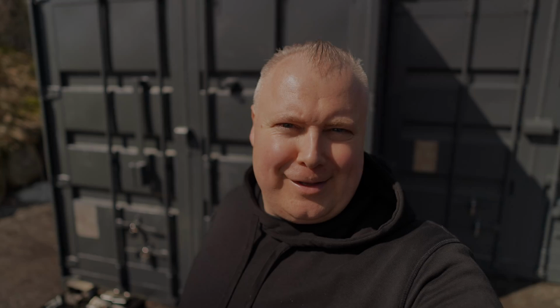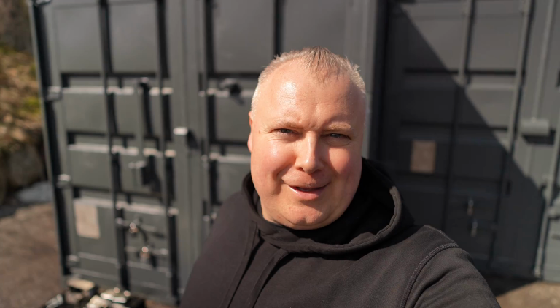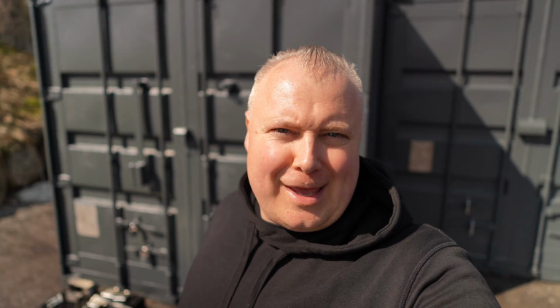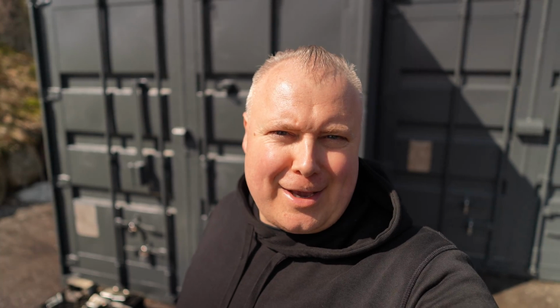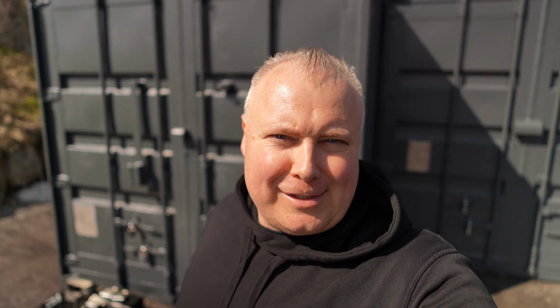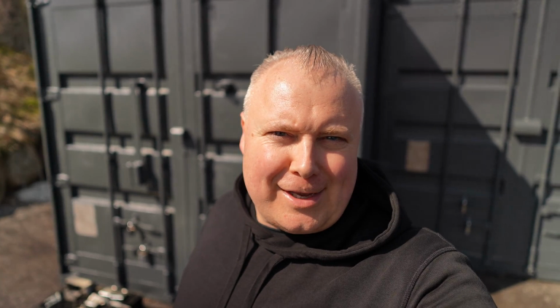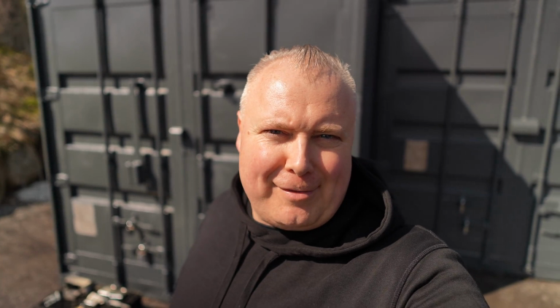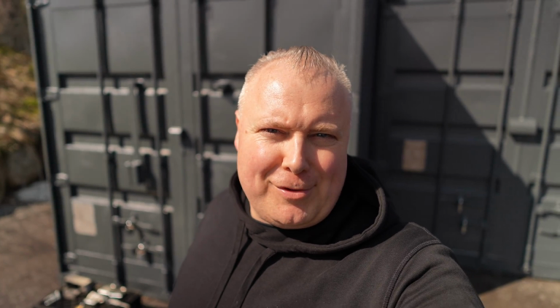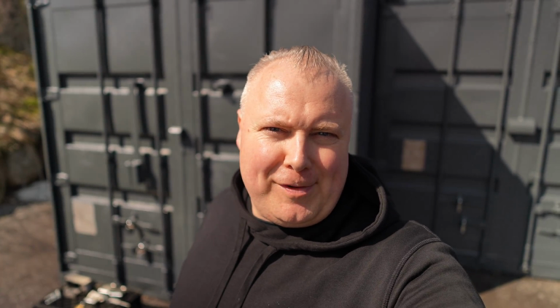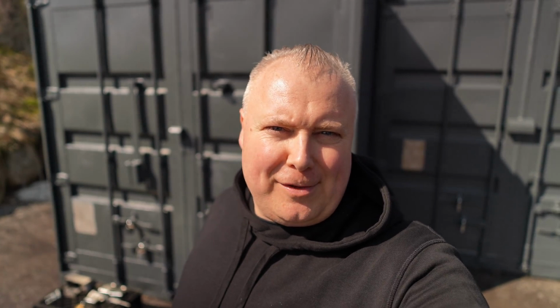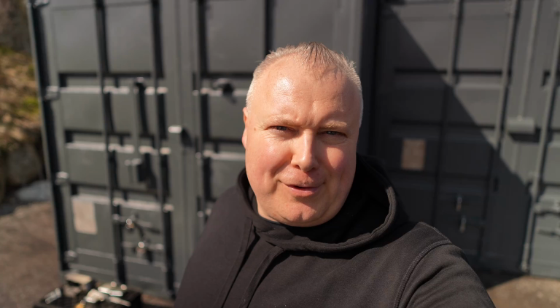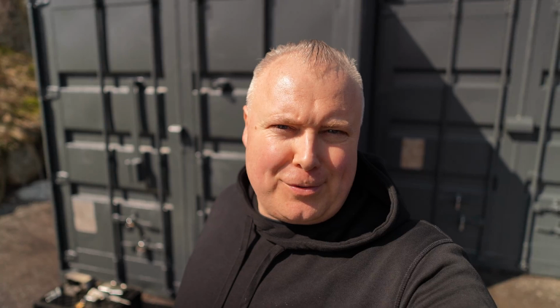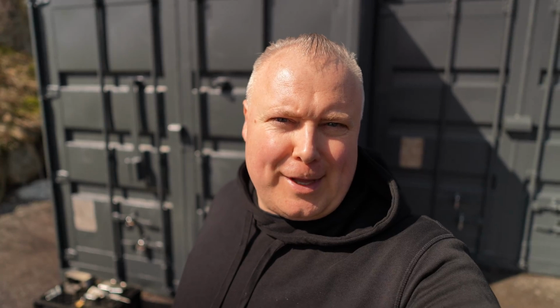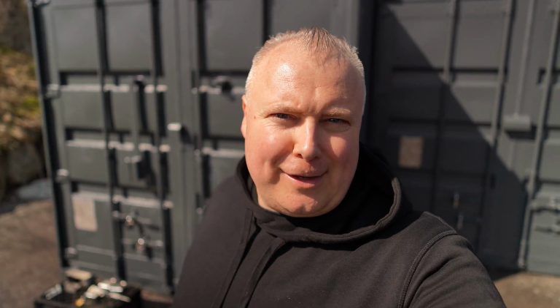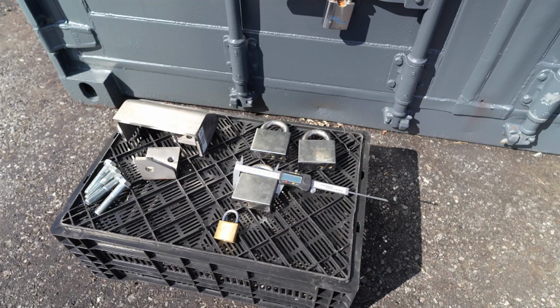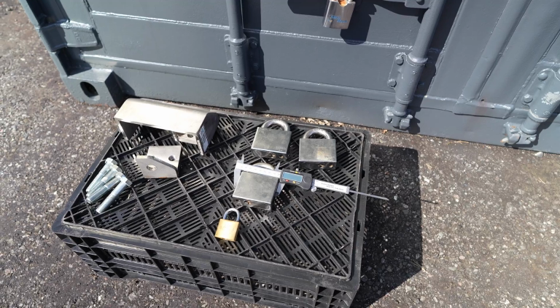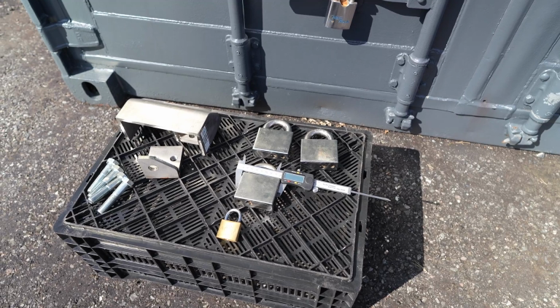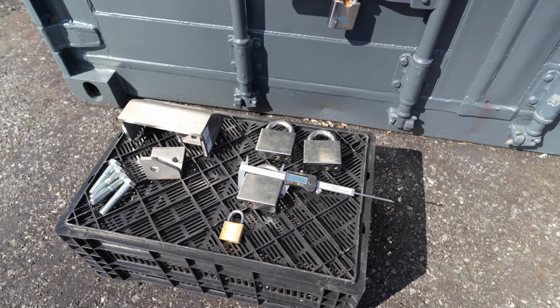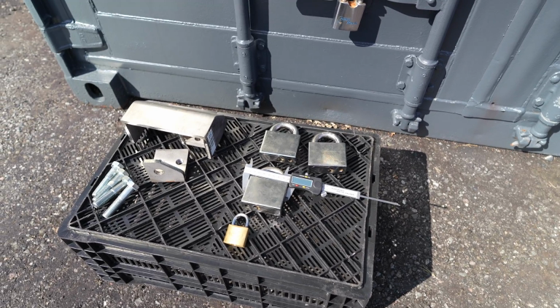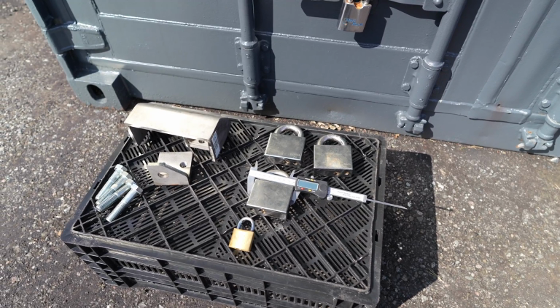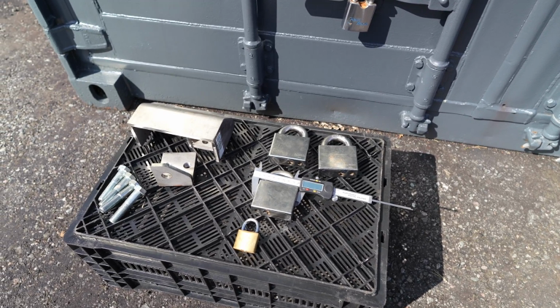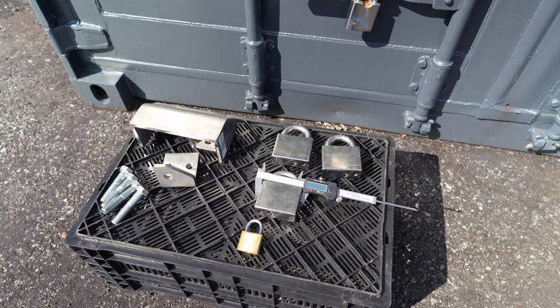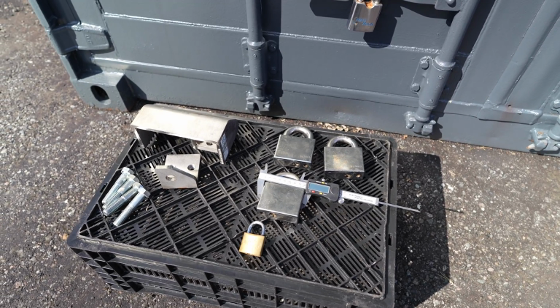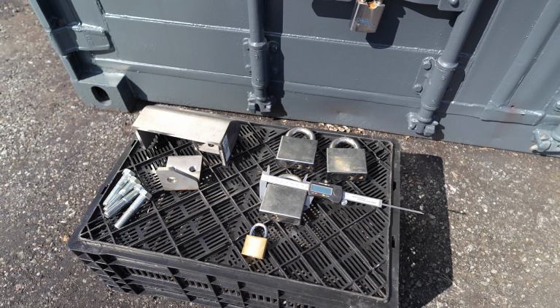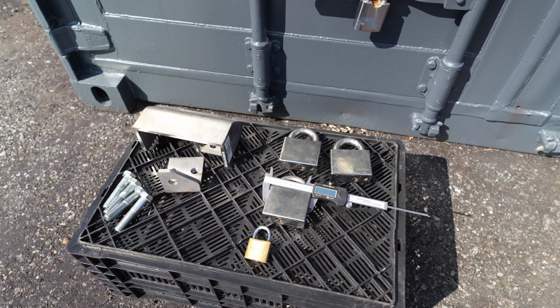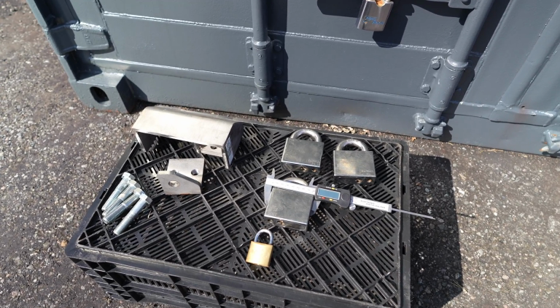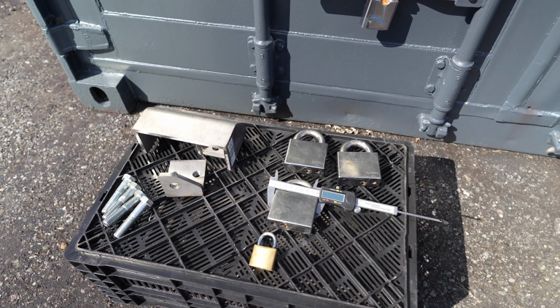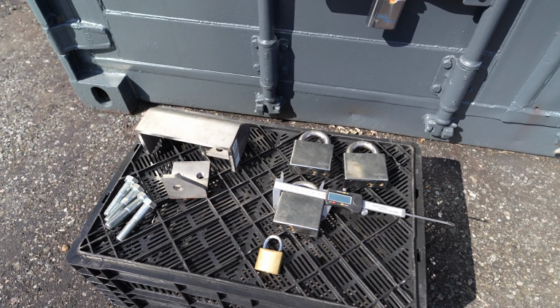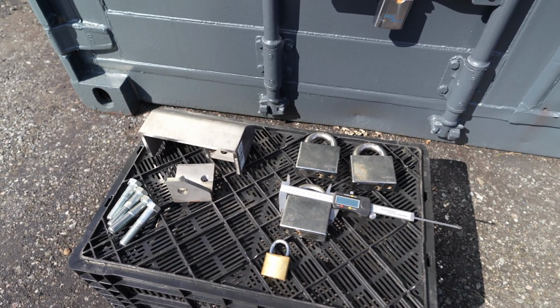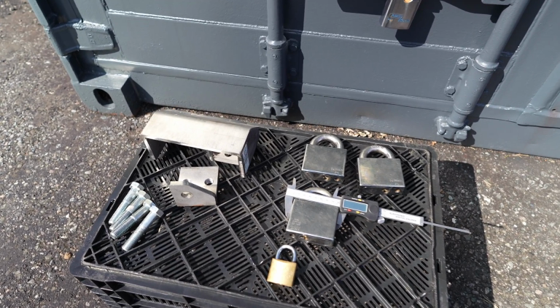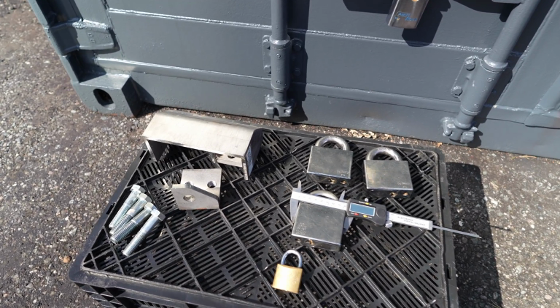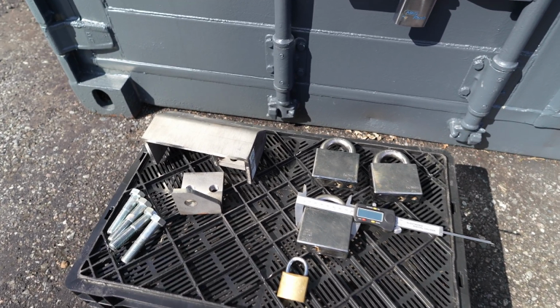Hey guys, I have a new video for you today. Today I will install some new padlocks and a new padlock latch.